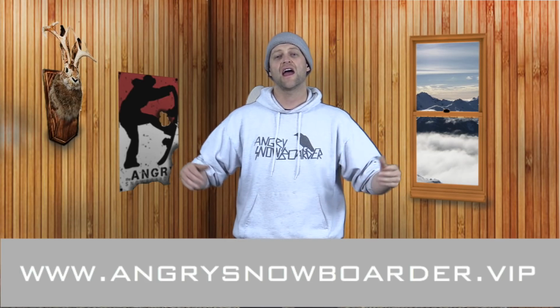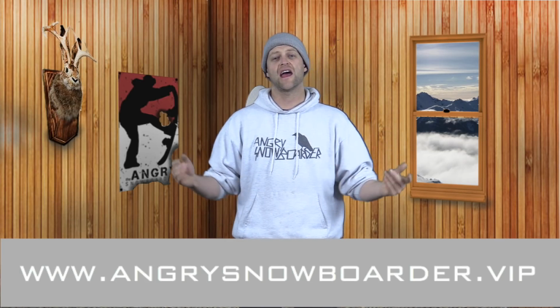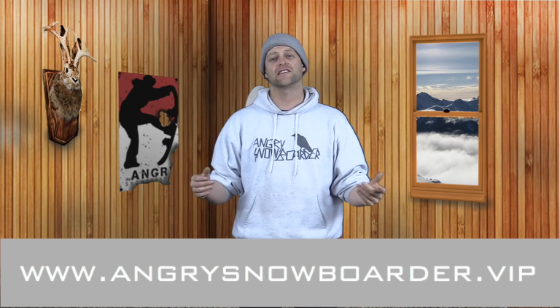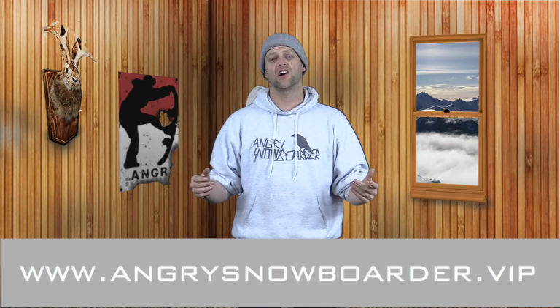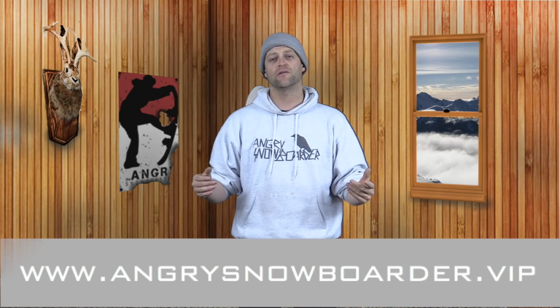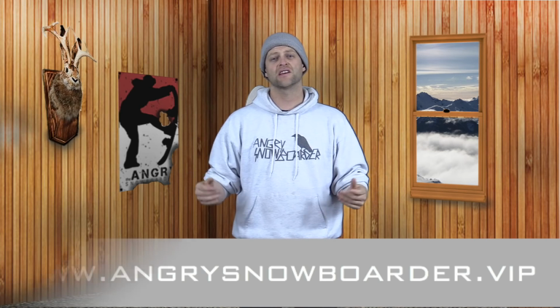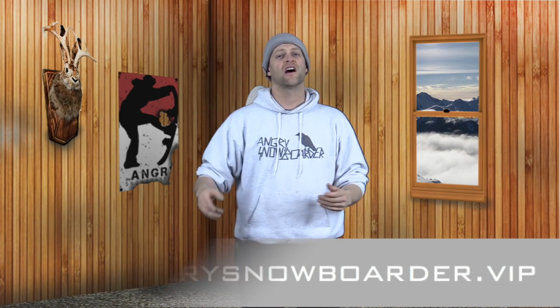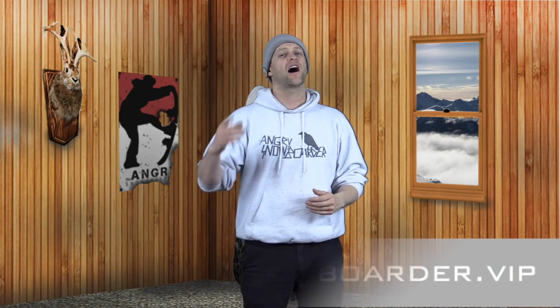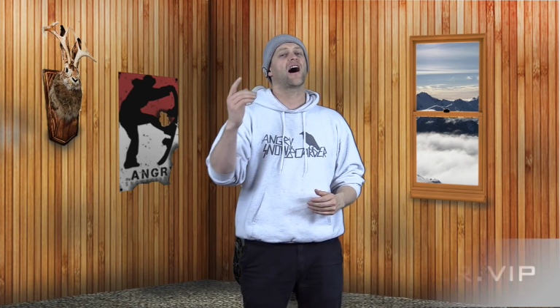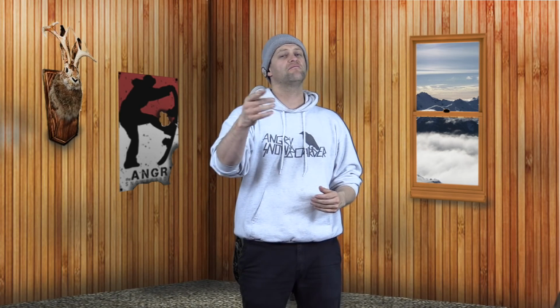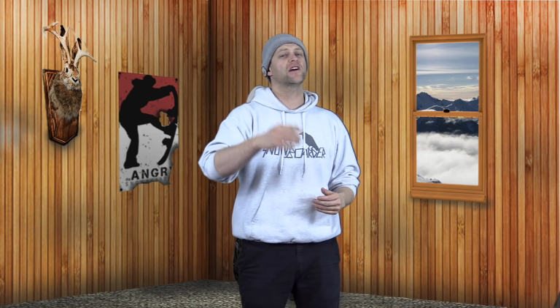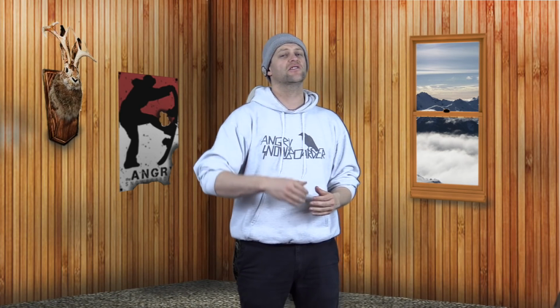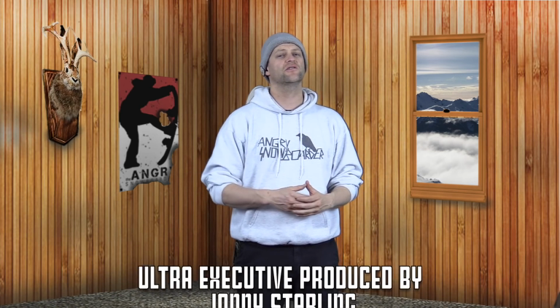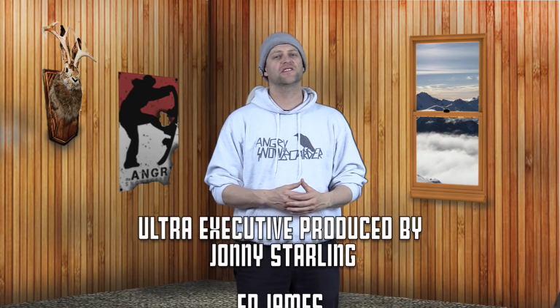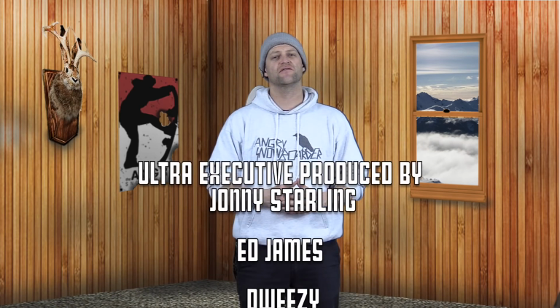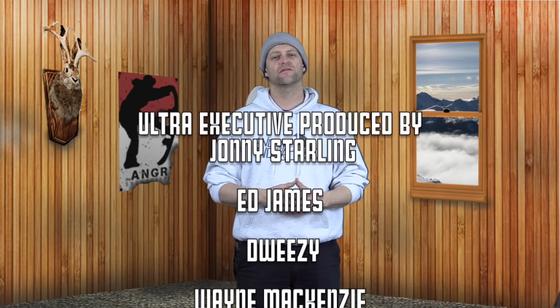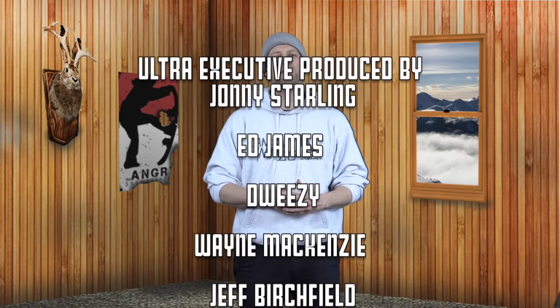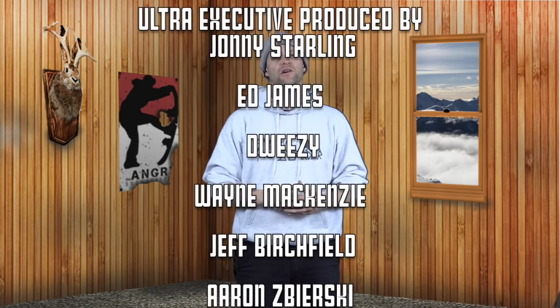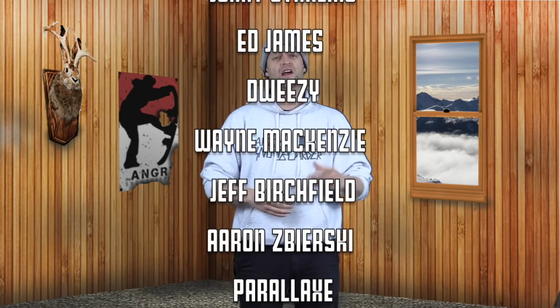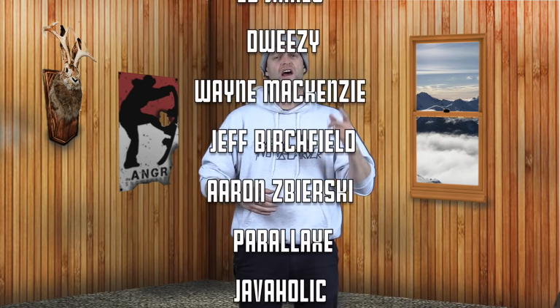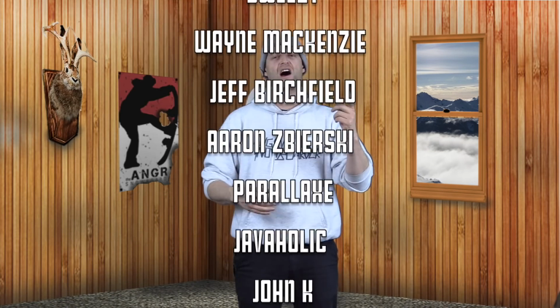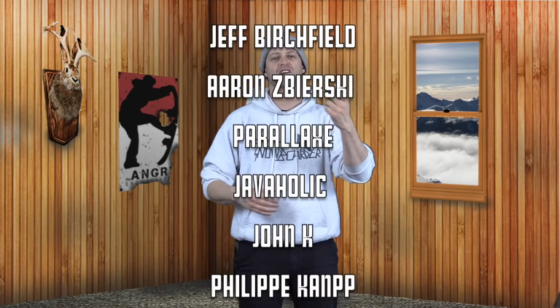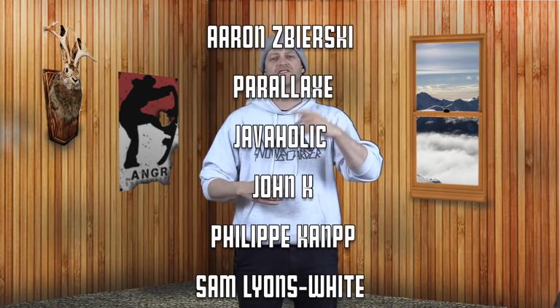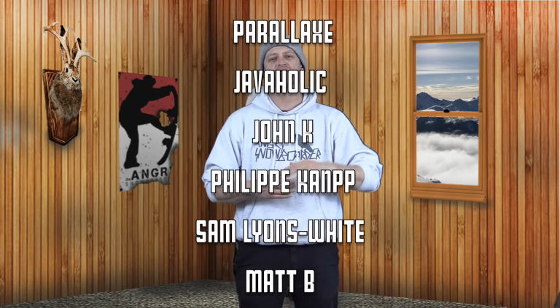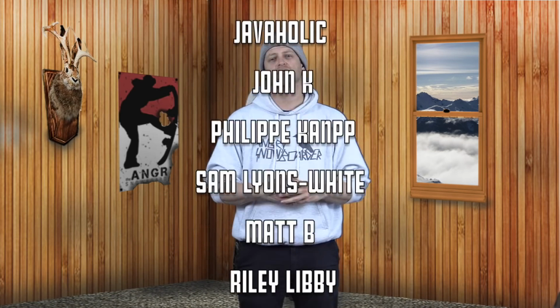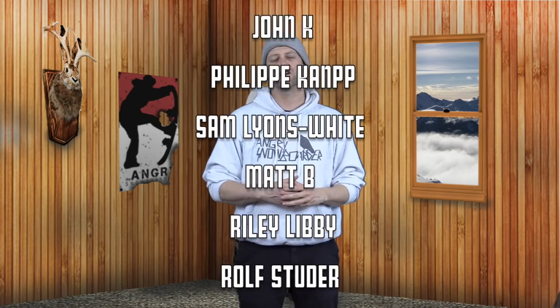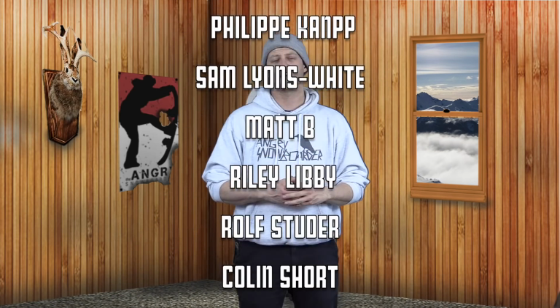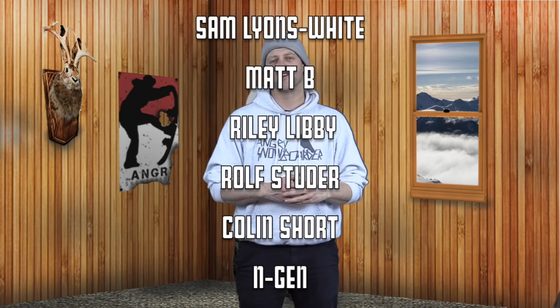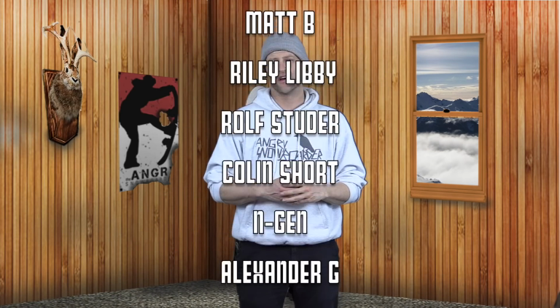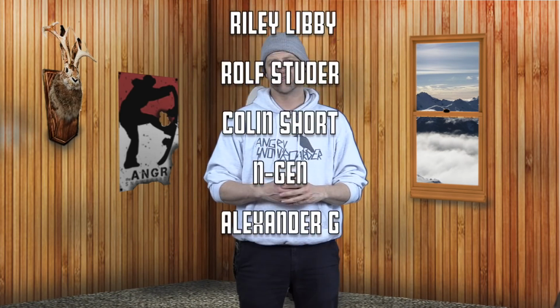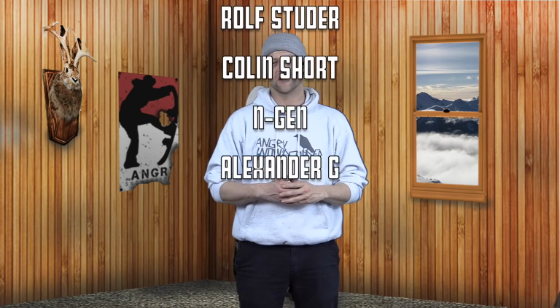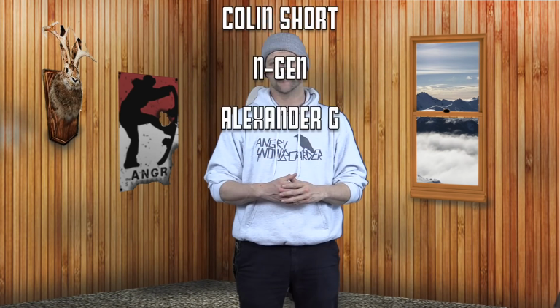As always, I've been your host Abram Lefebvre, and I'll see you in another video.